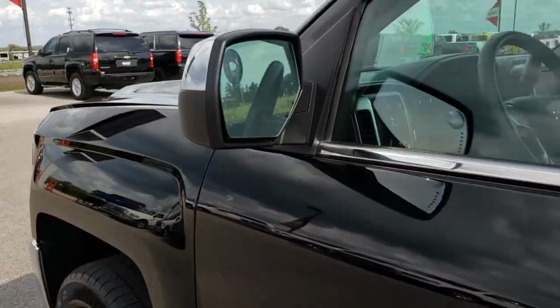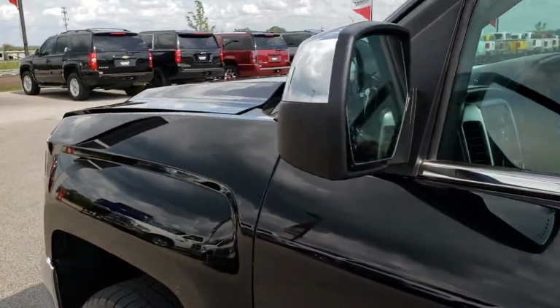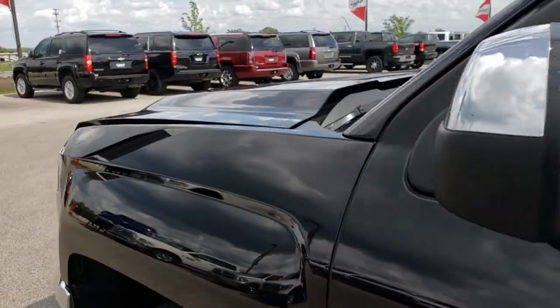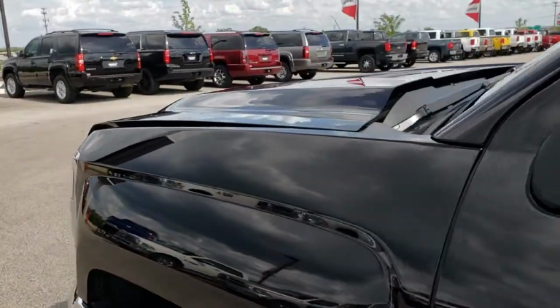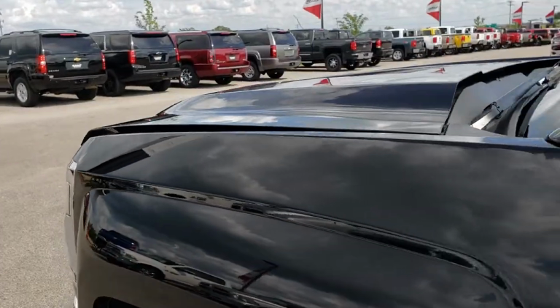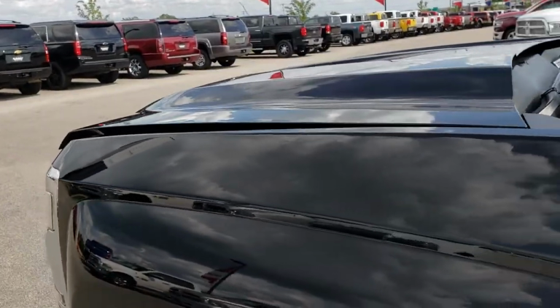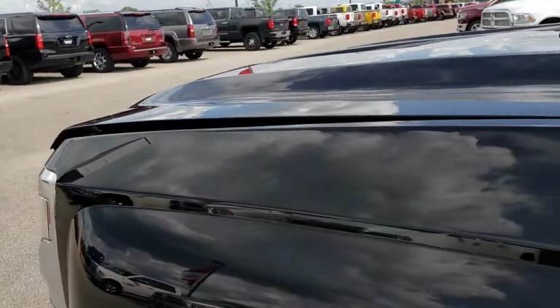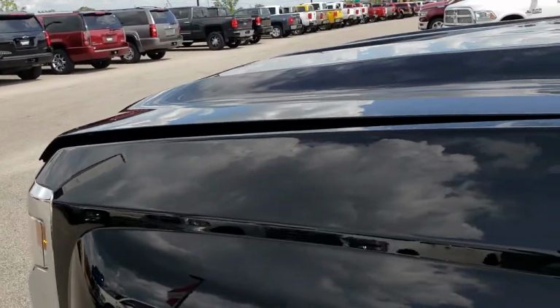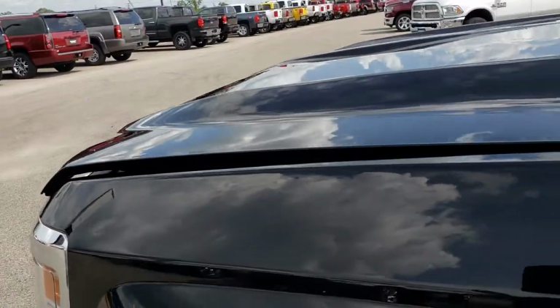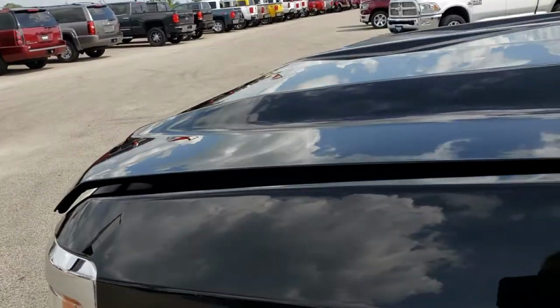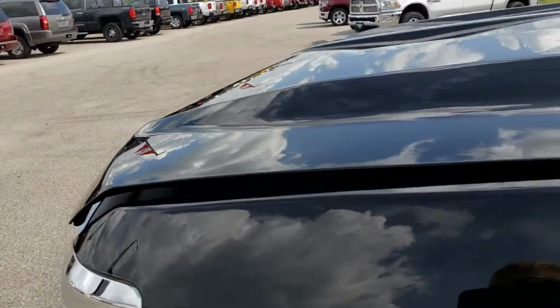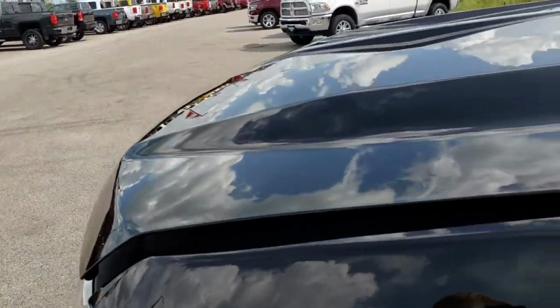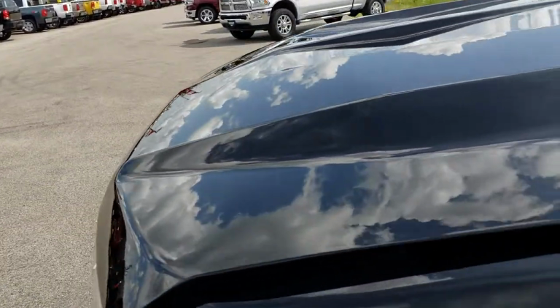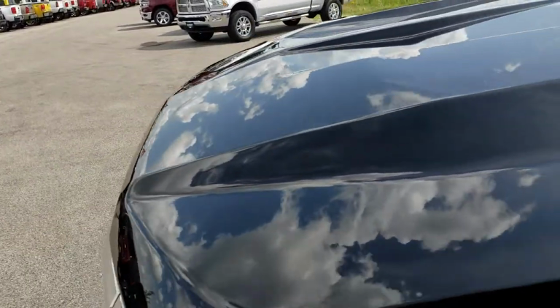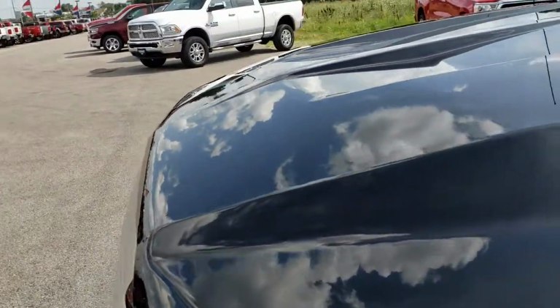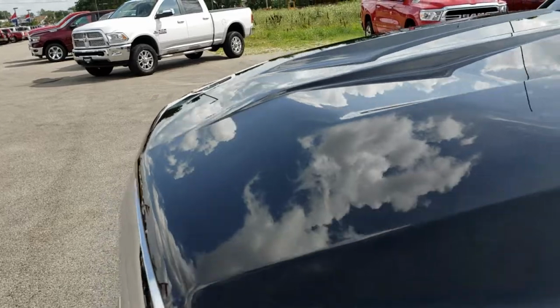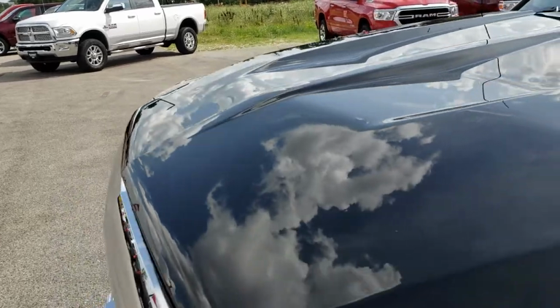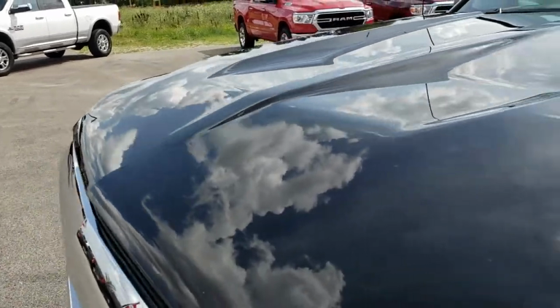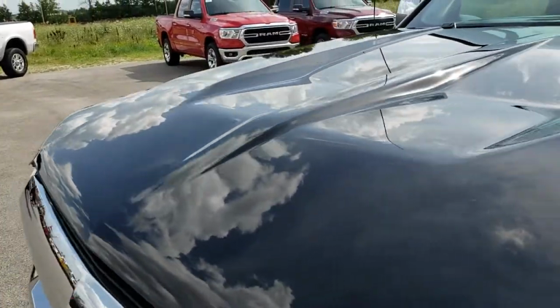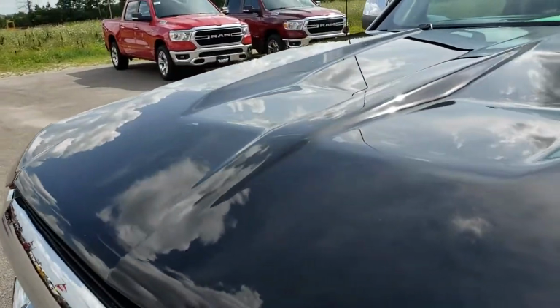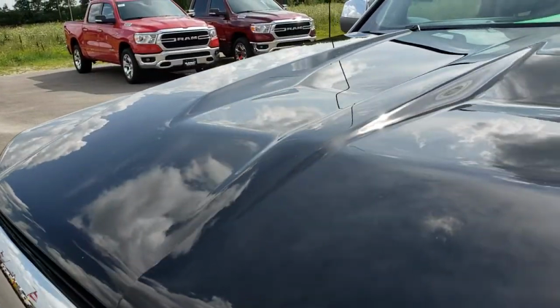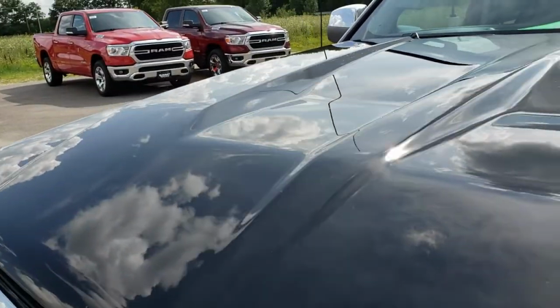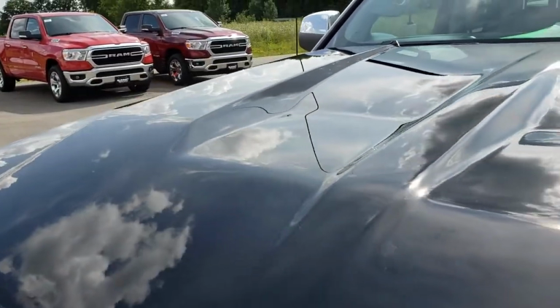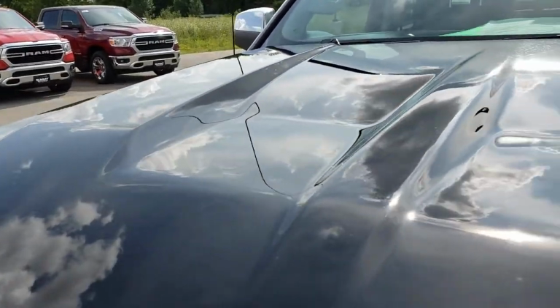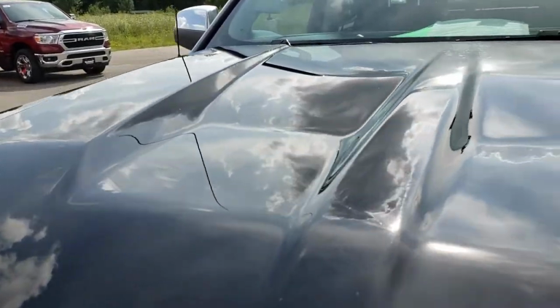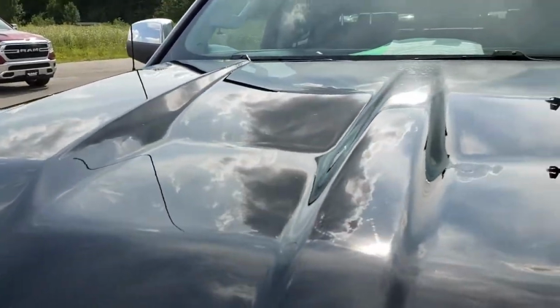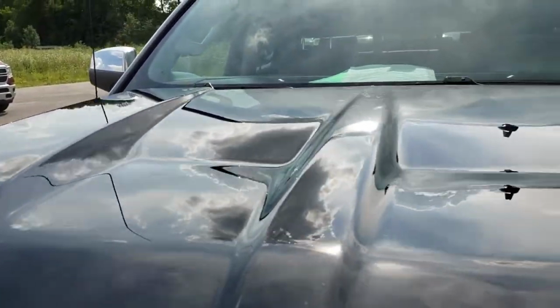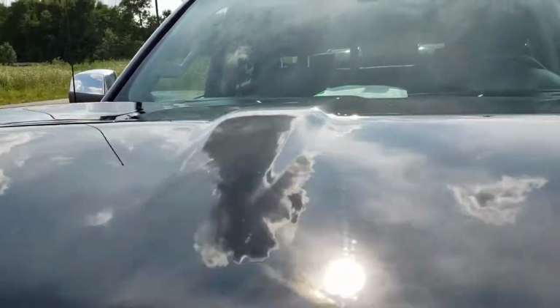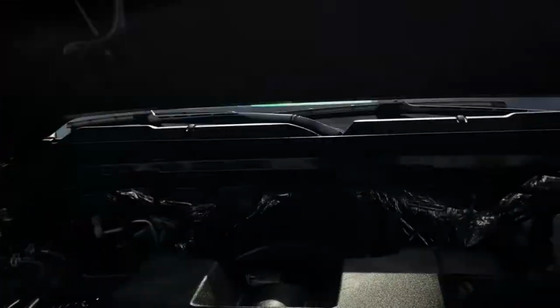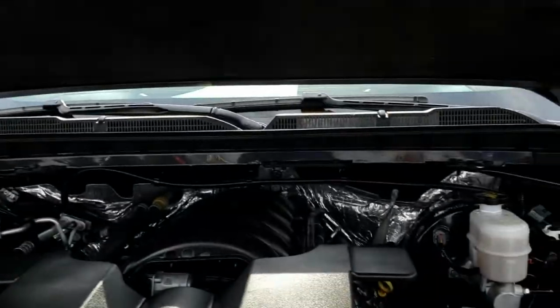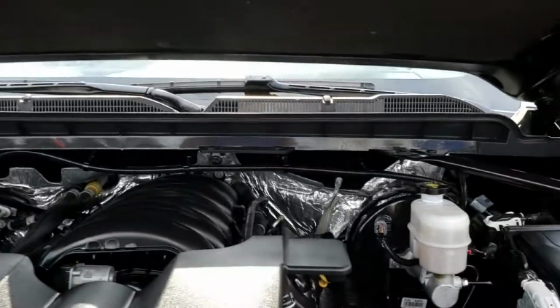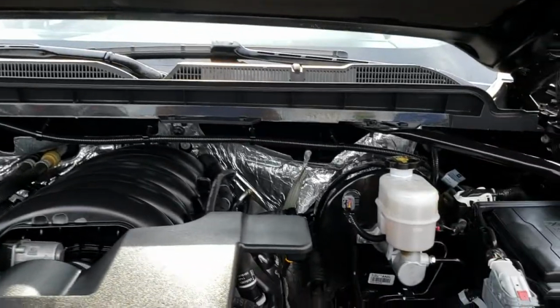A very, very nice truck inside and out all the way around. Thanks for checking out the video. Hopefully you can make a smart buying decision on this truck from watching the video, and we look forward to helping you out with it.